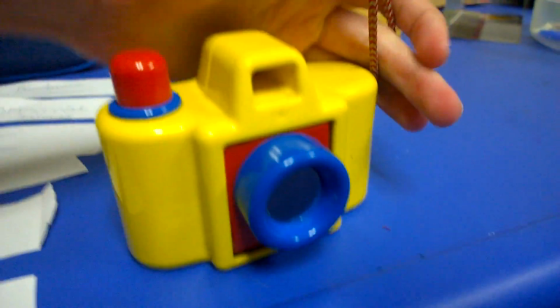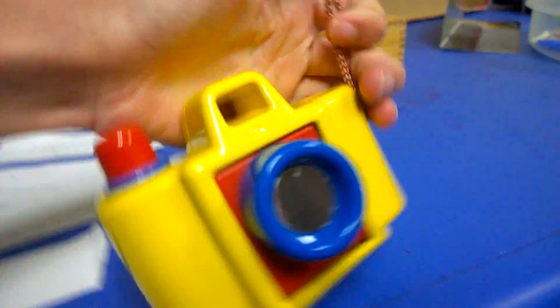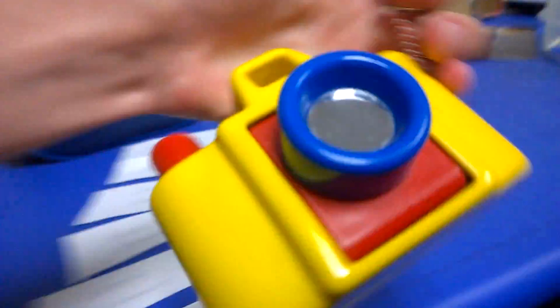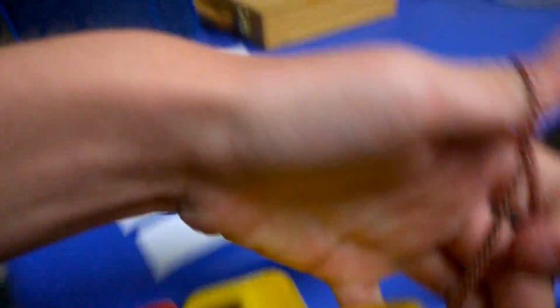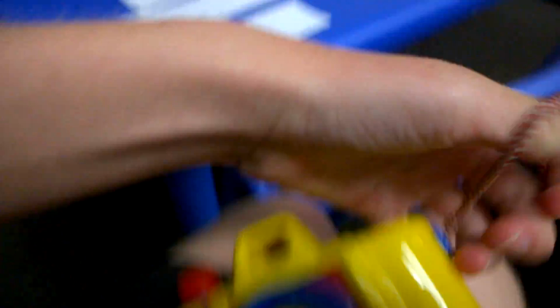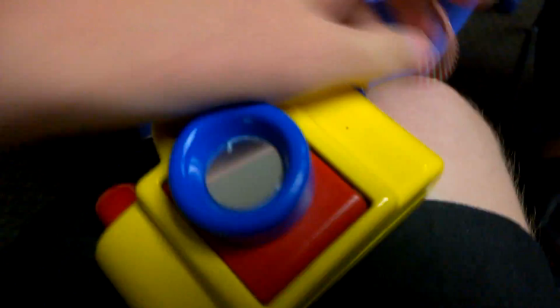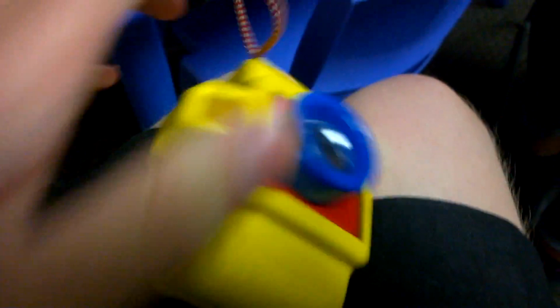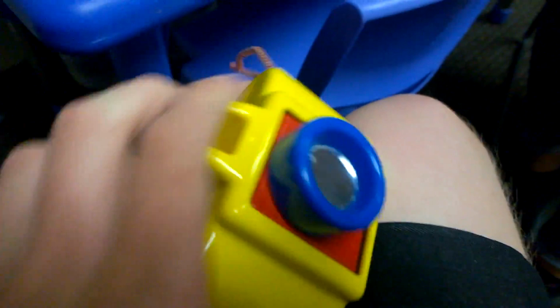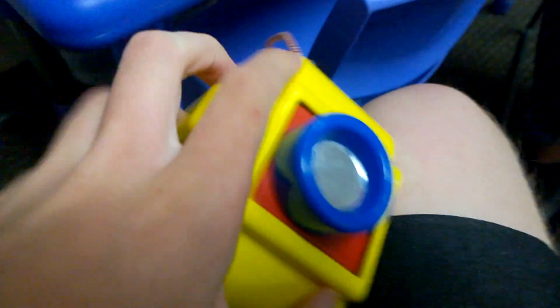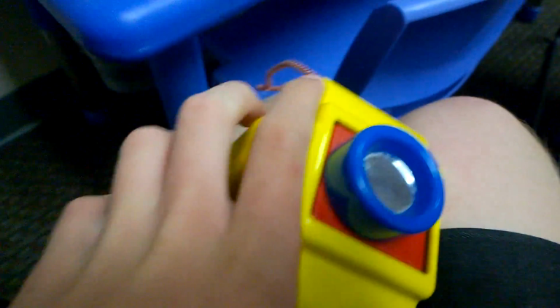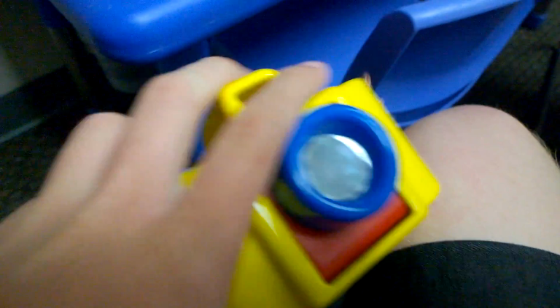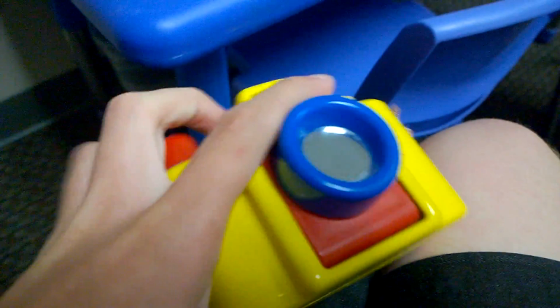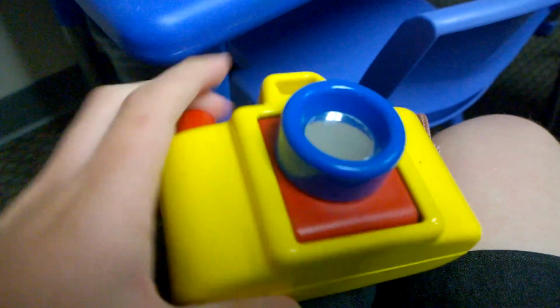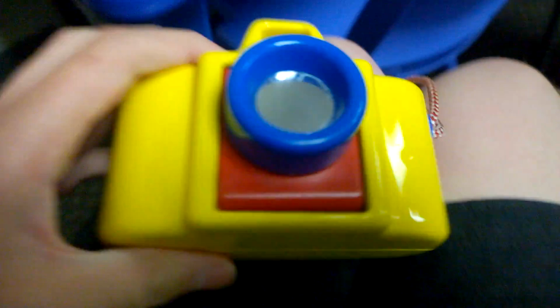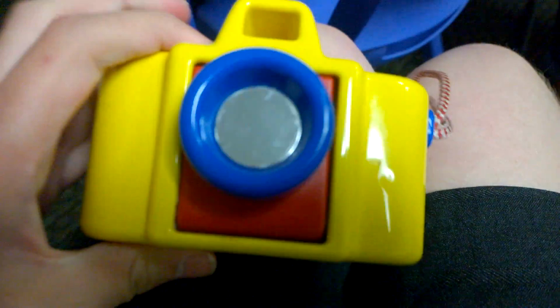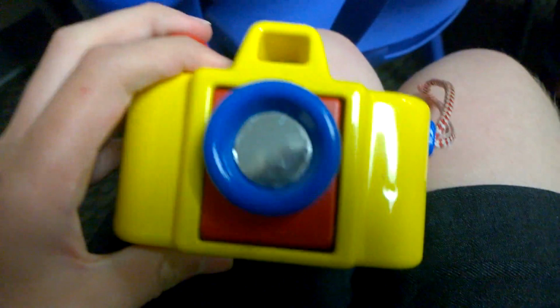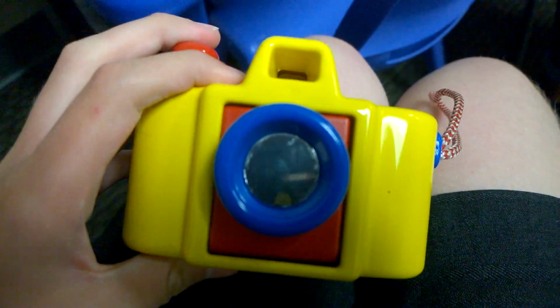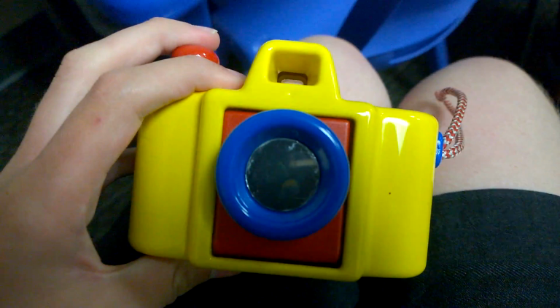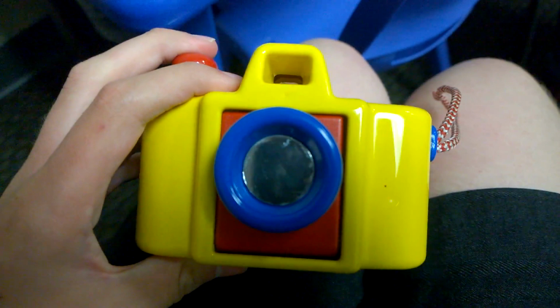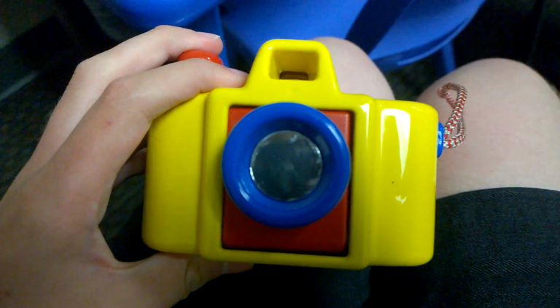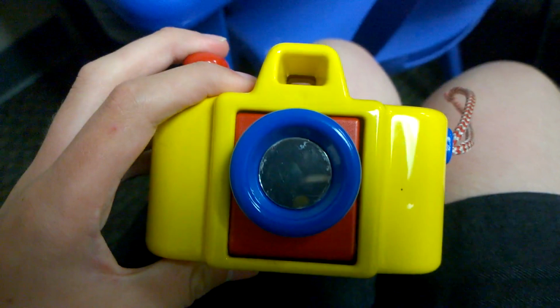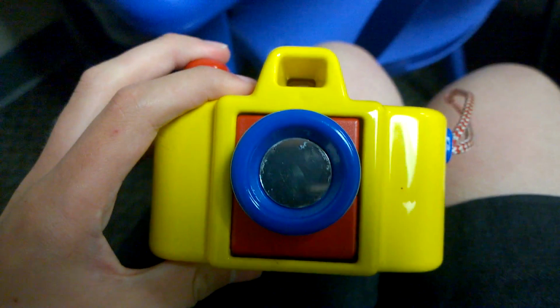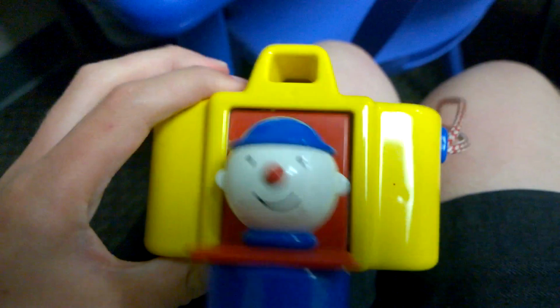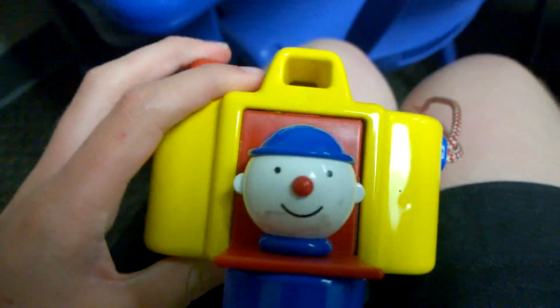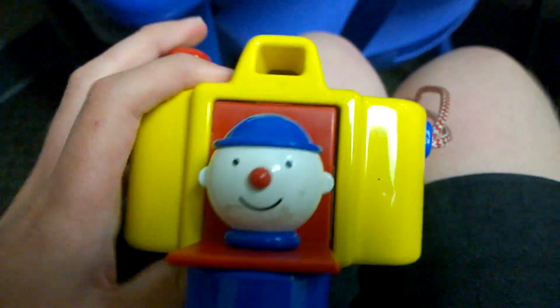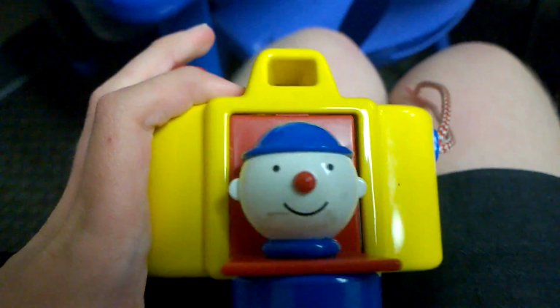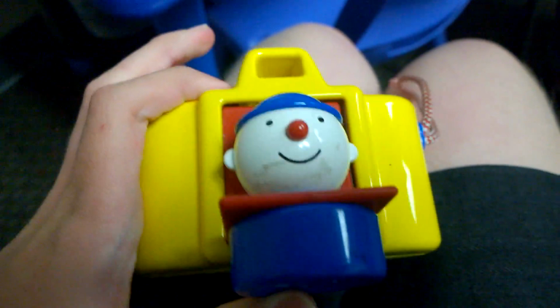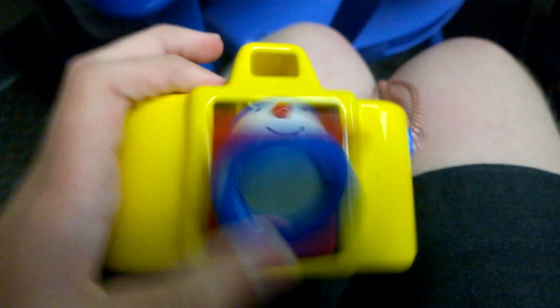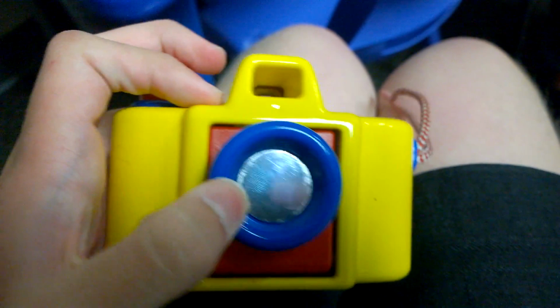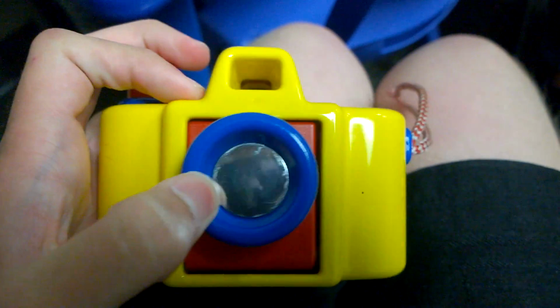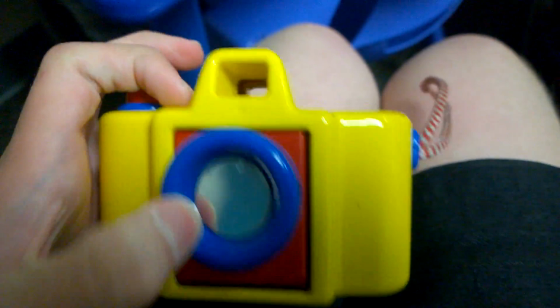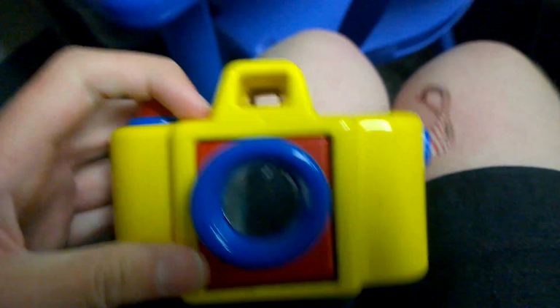Take pictures. And you say cheese. Cheese! There you go.